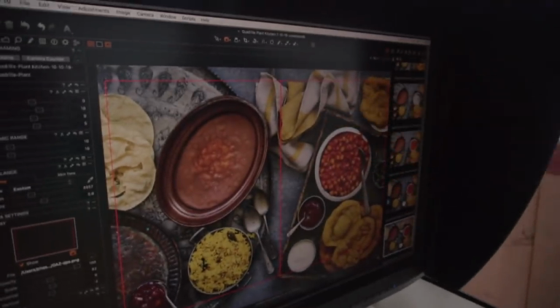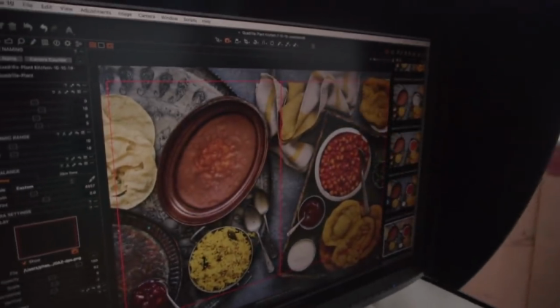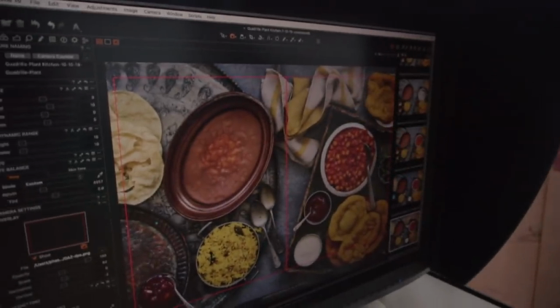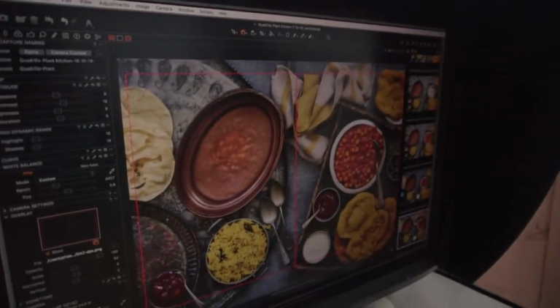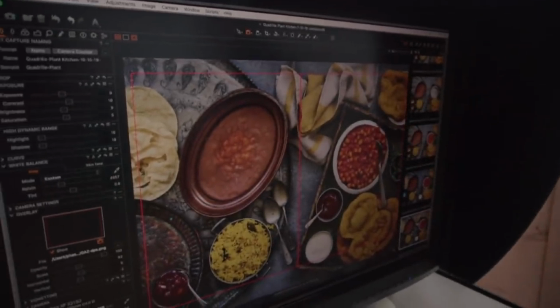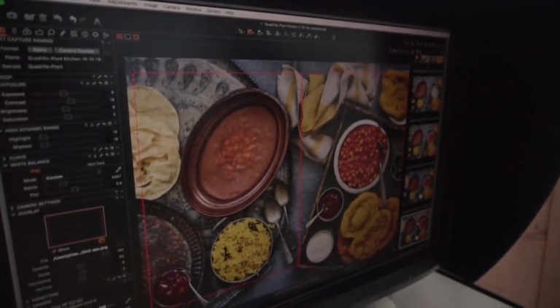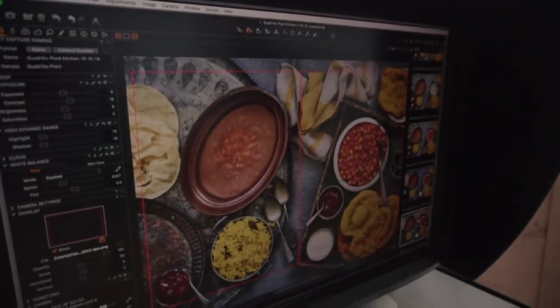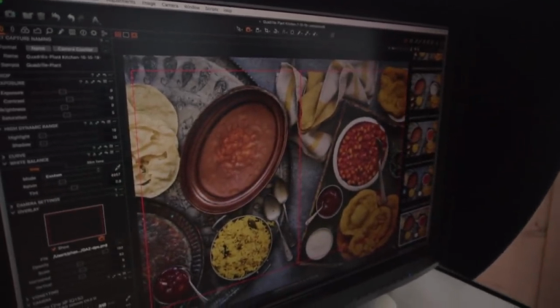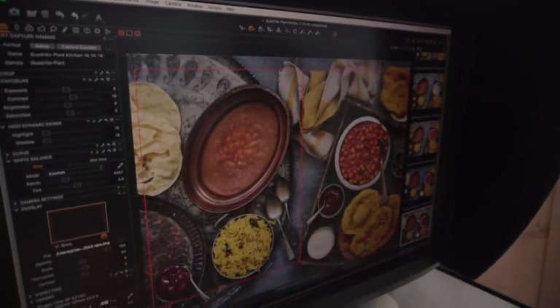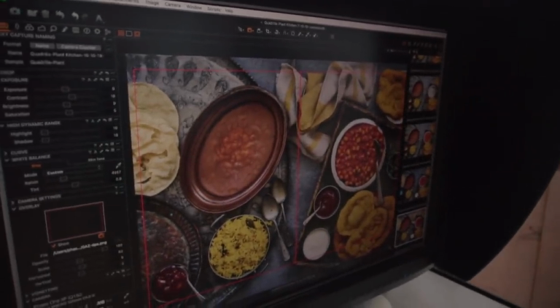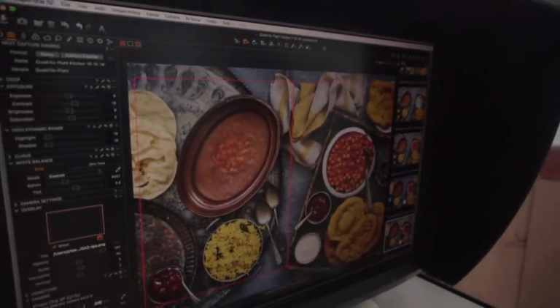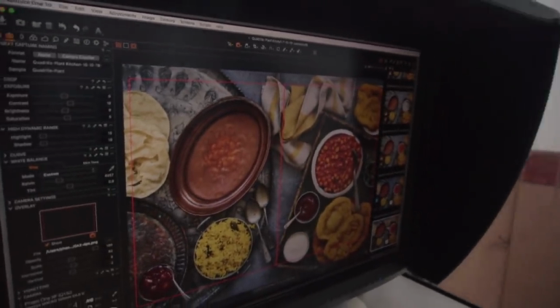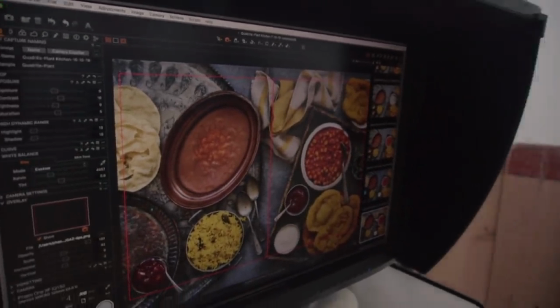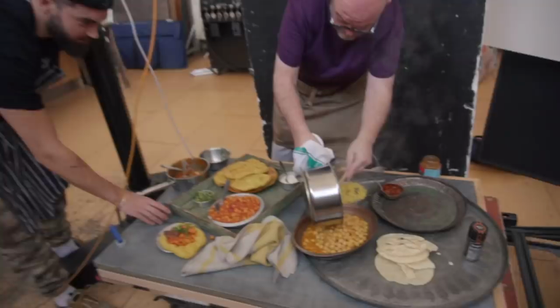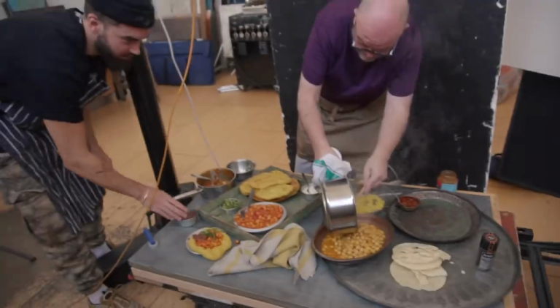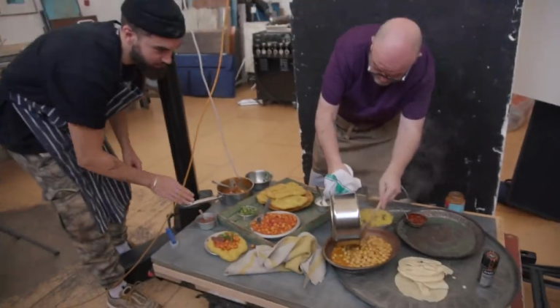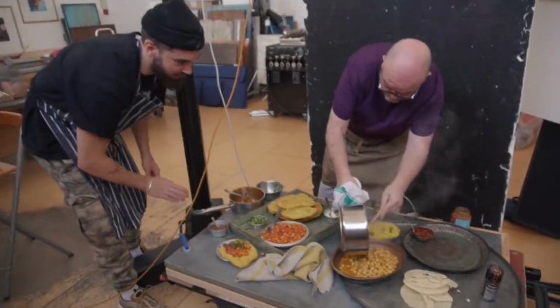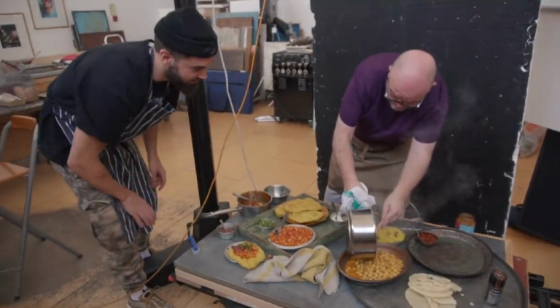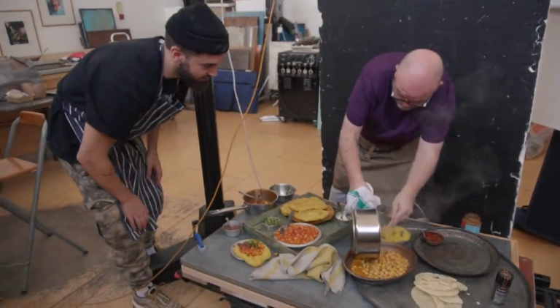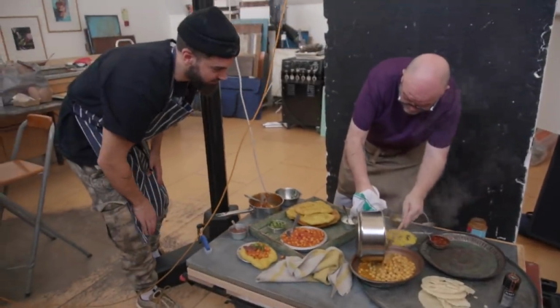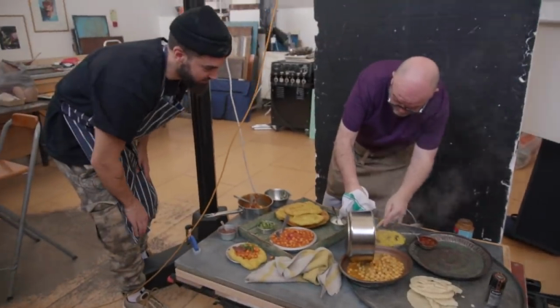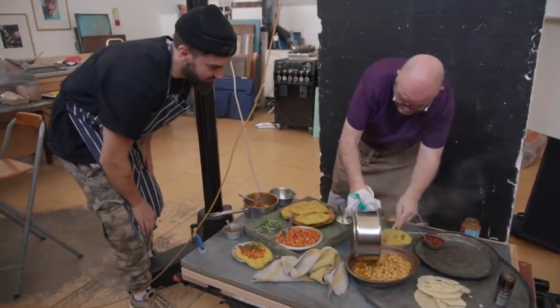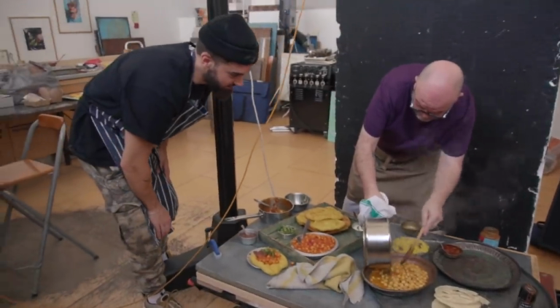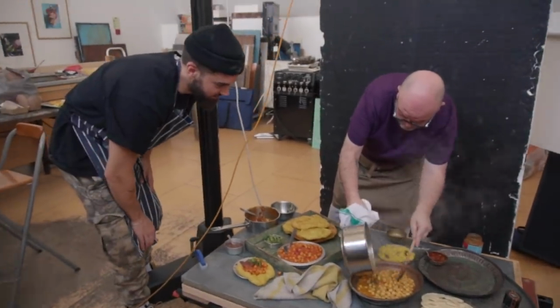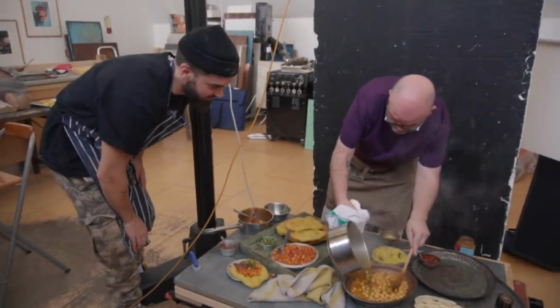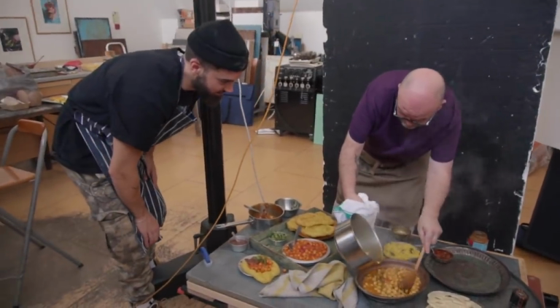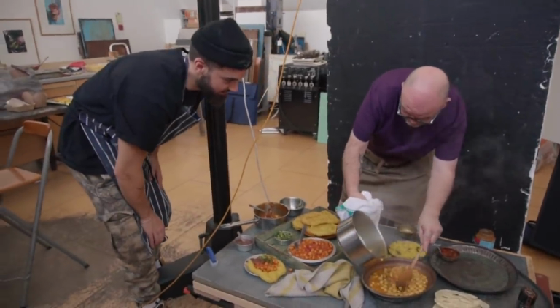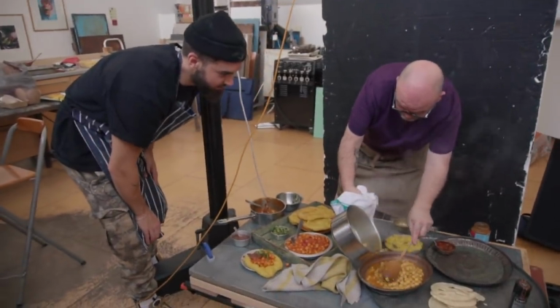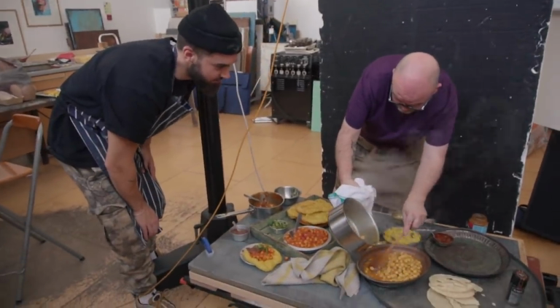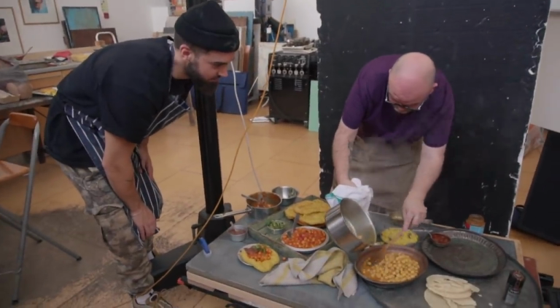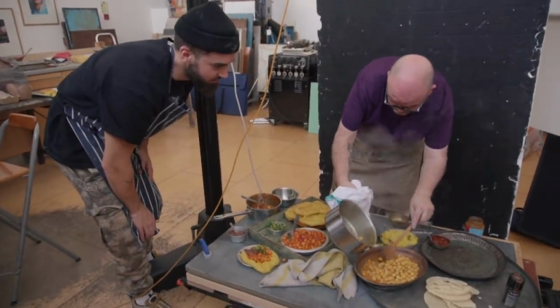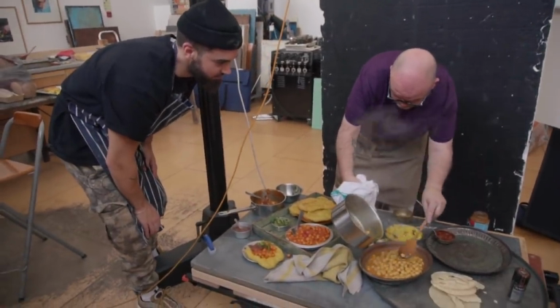That gave me the tingles looking at that. It's like you're back at the new house, isn't it? Look at that styling — beautiful.